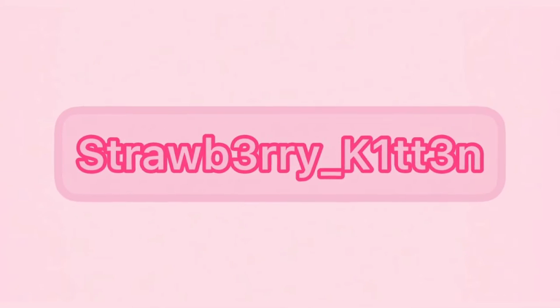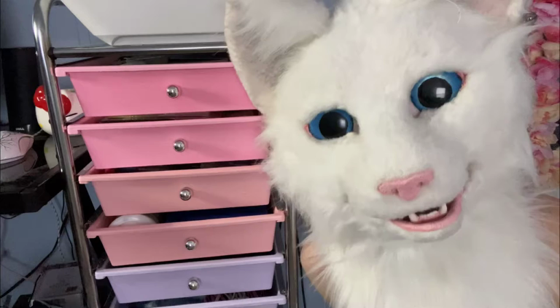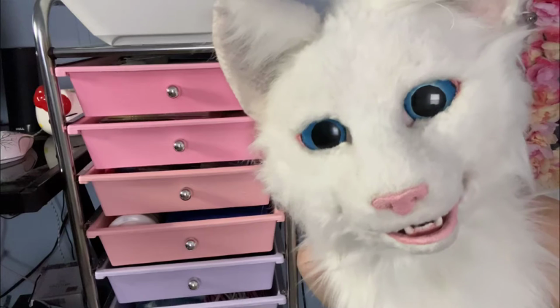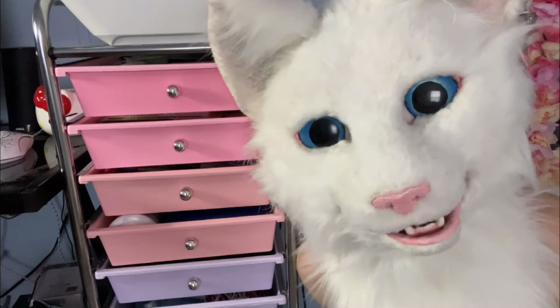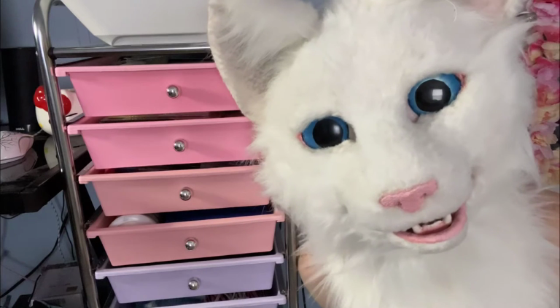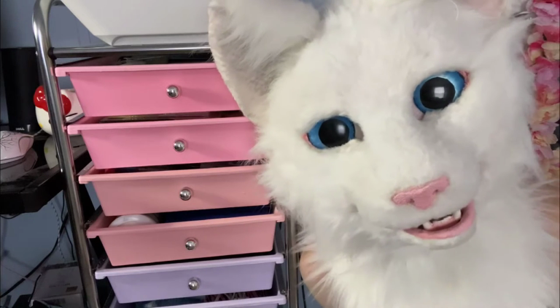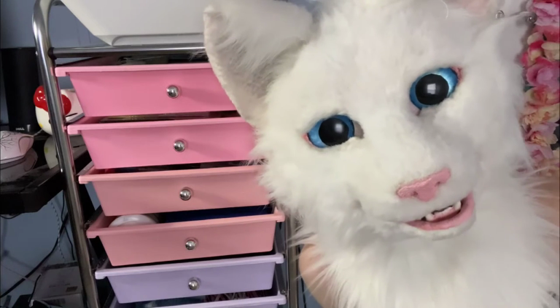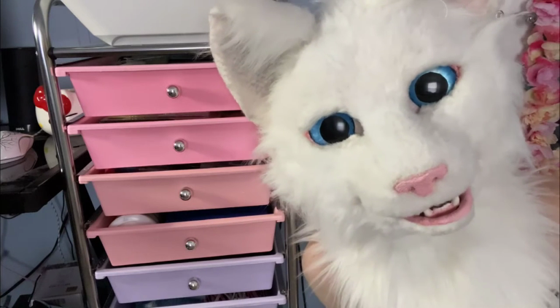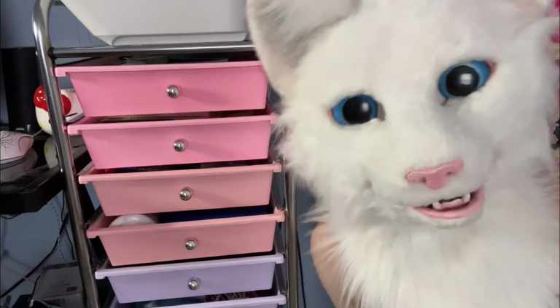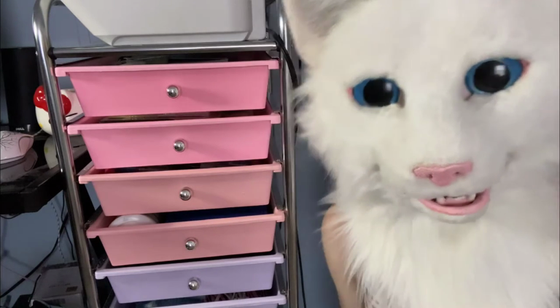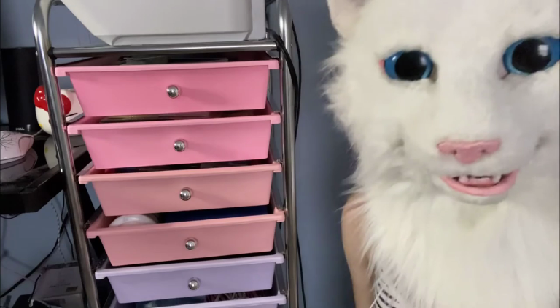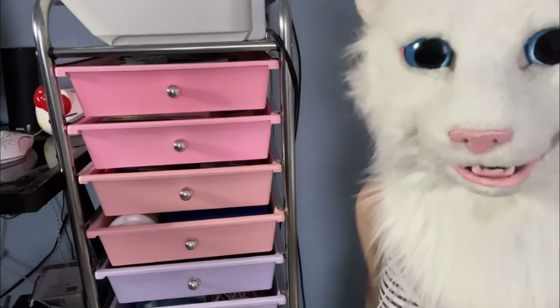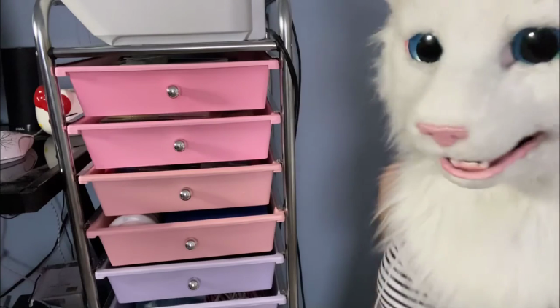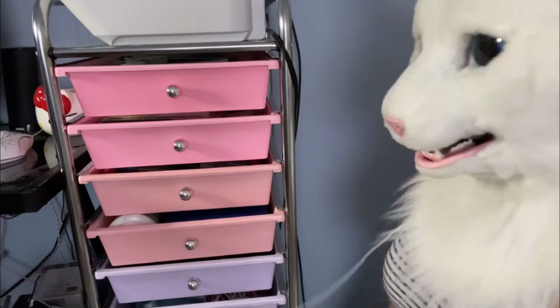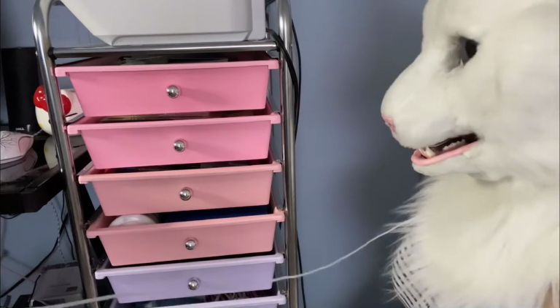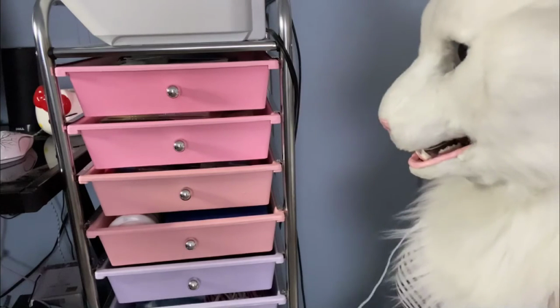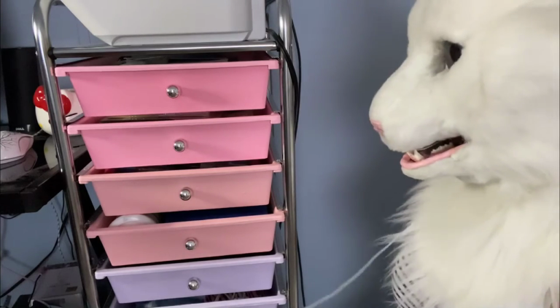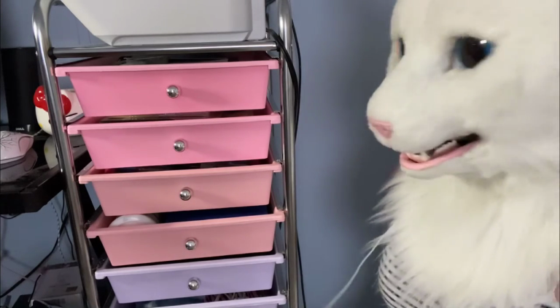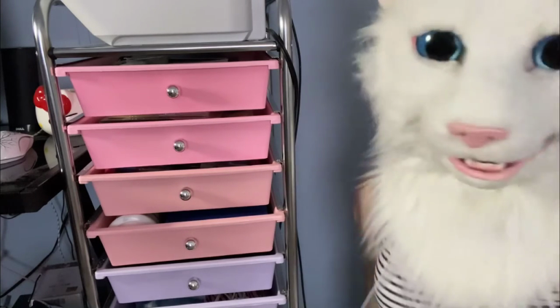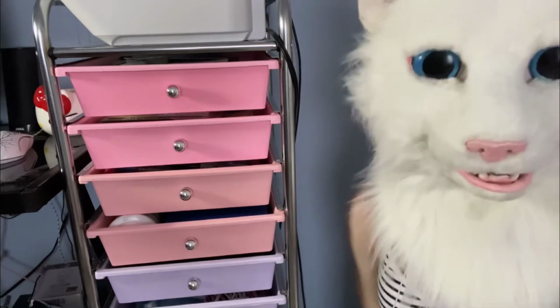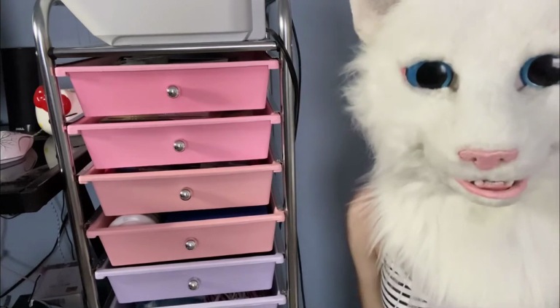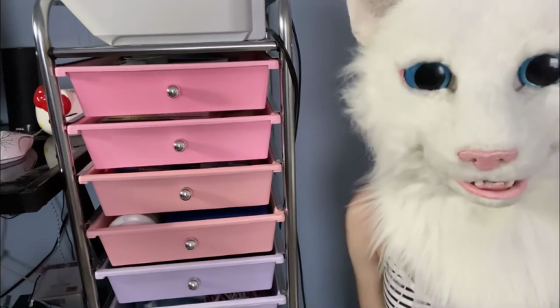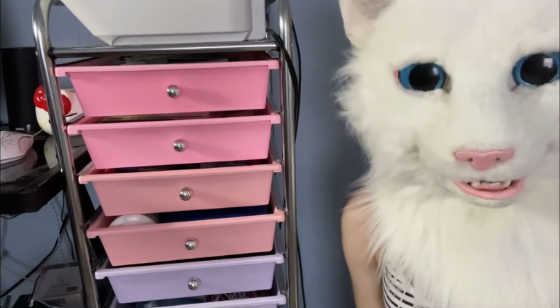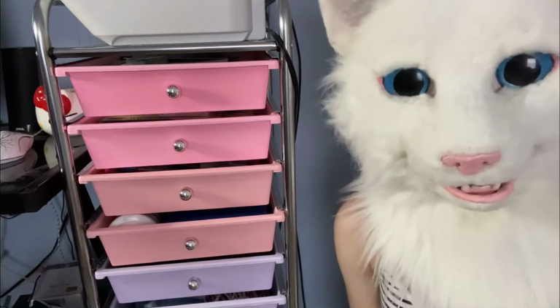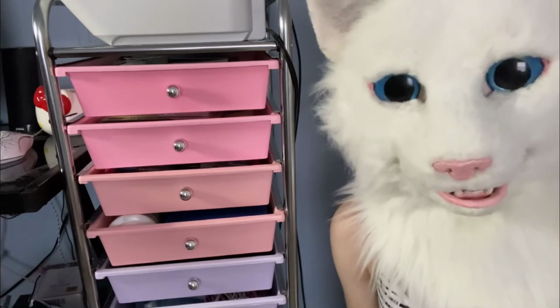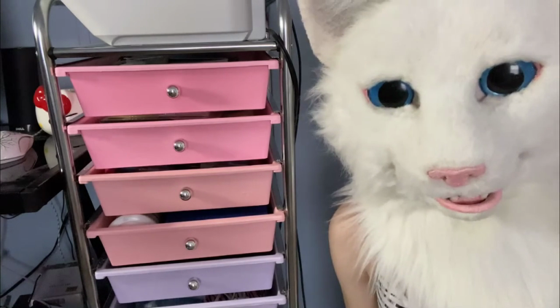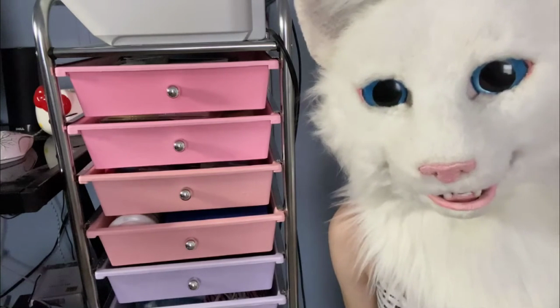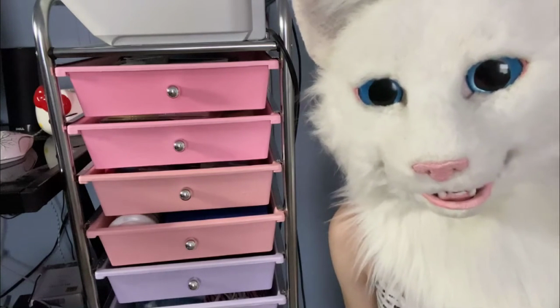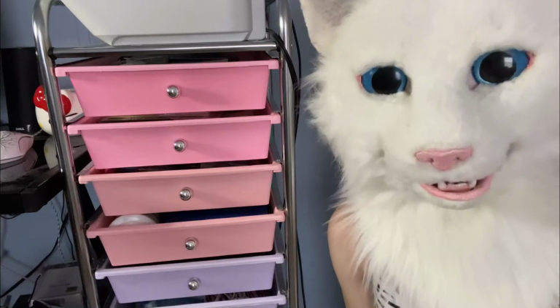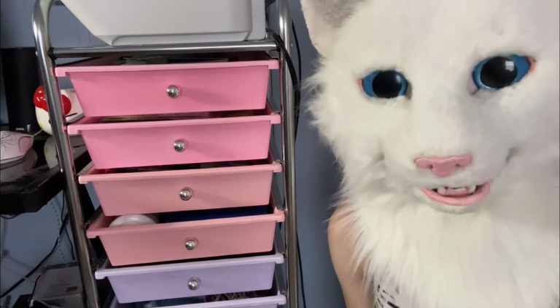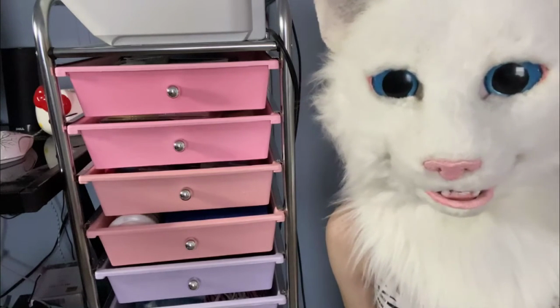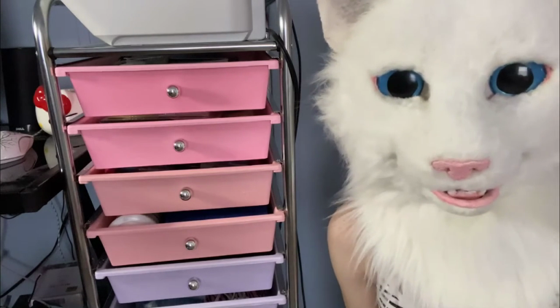Hey guys, what's up? Today I thought I'd show you an art supply collection tour.